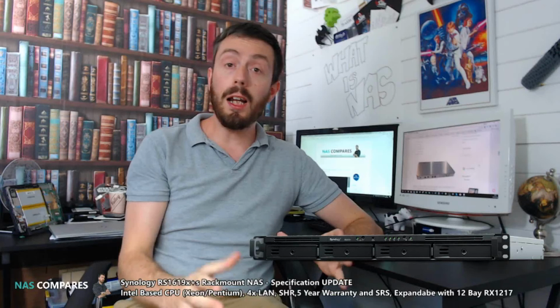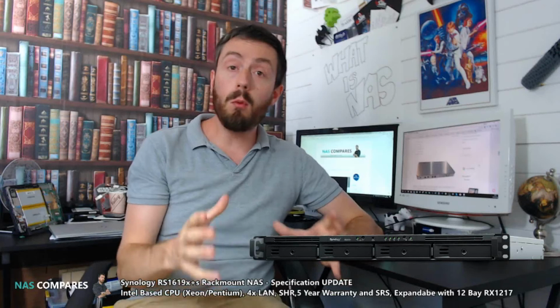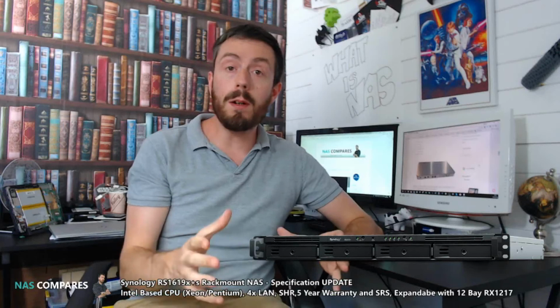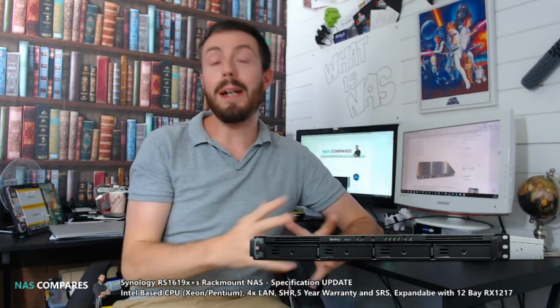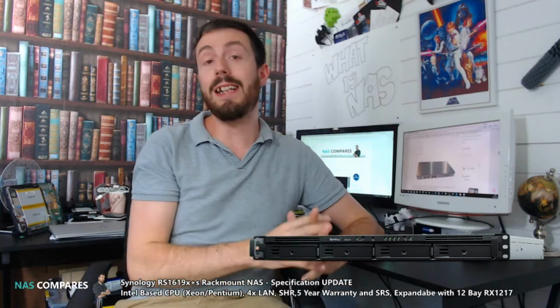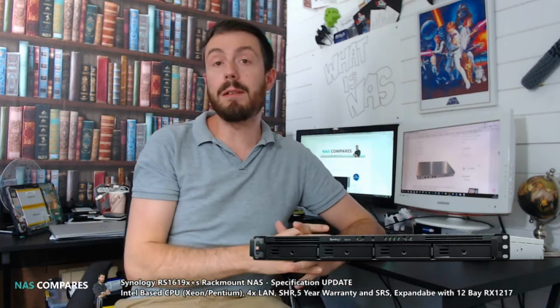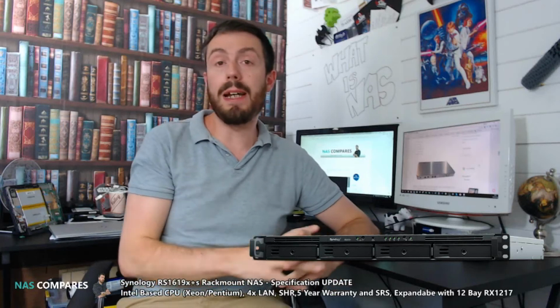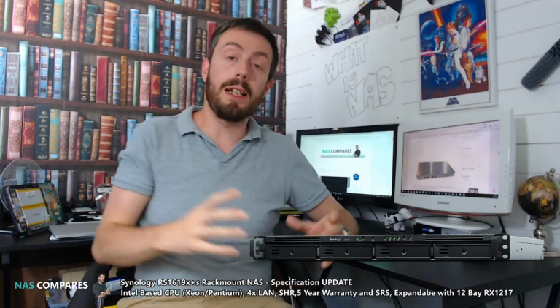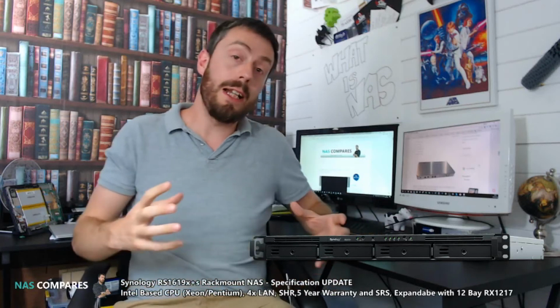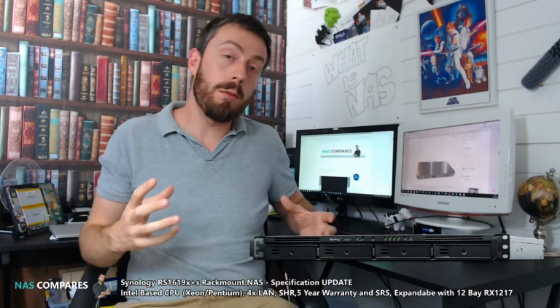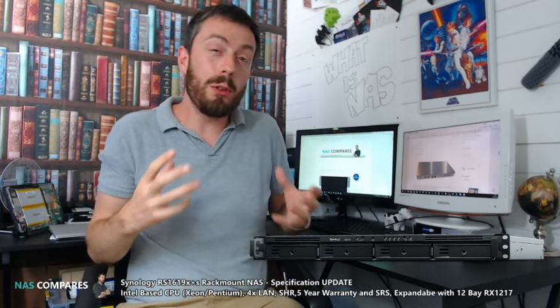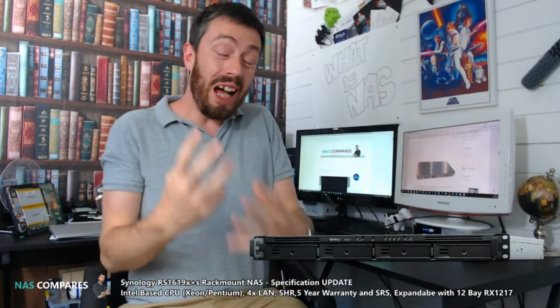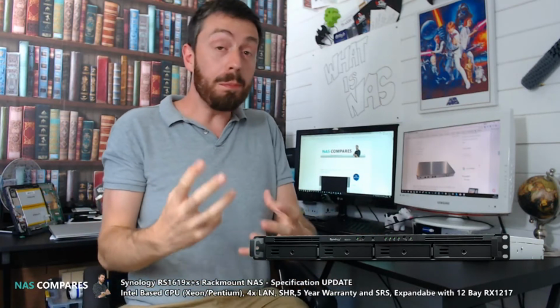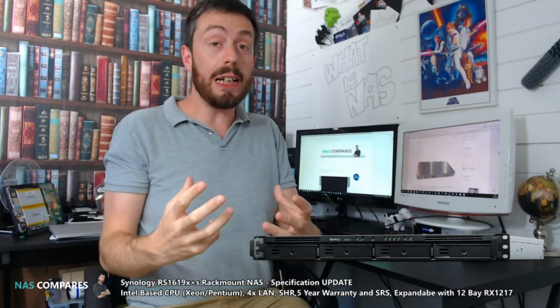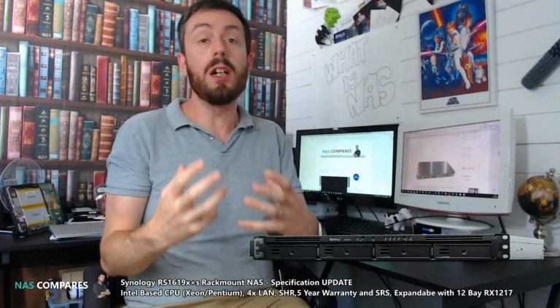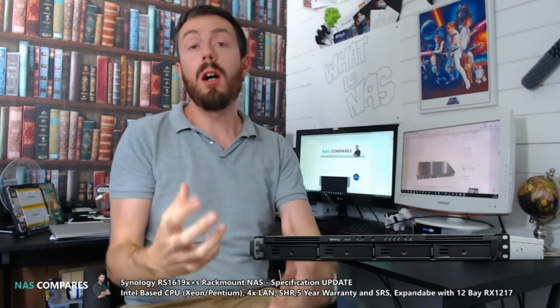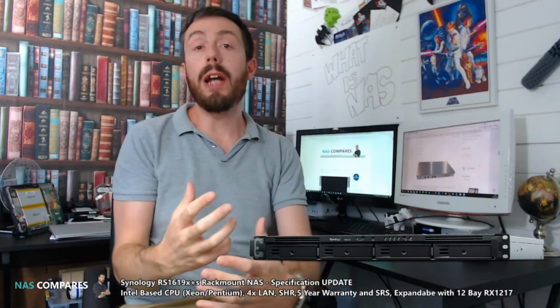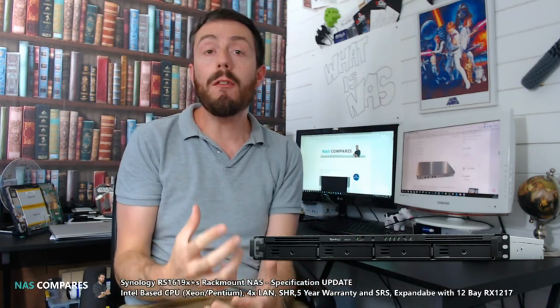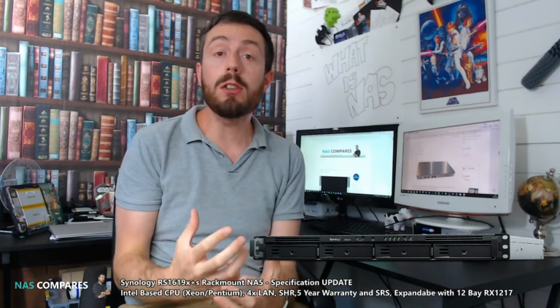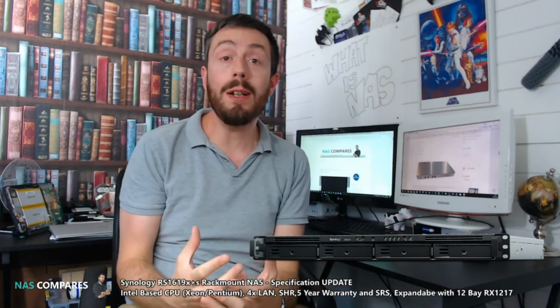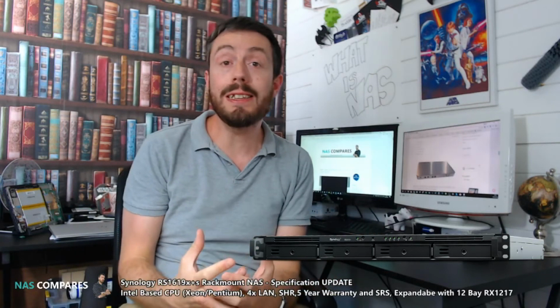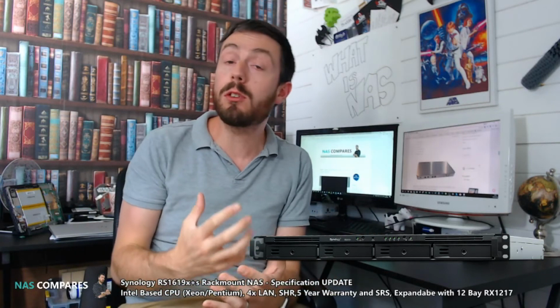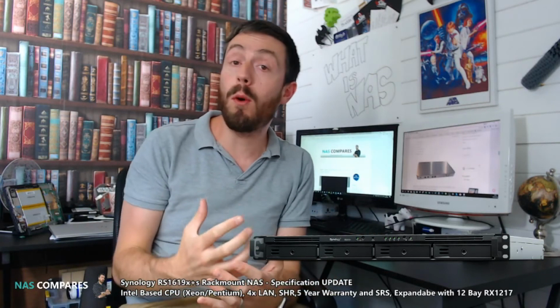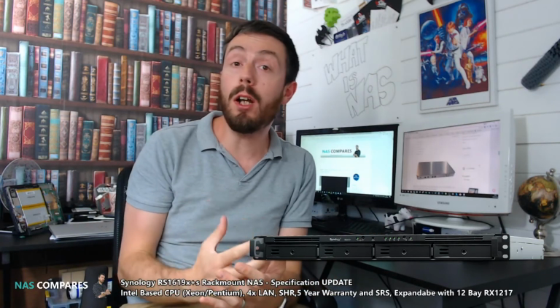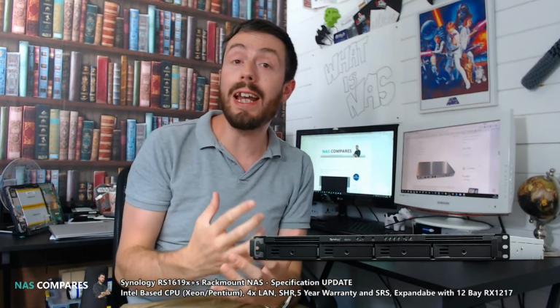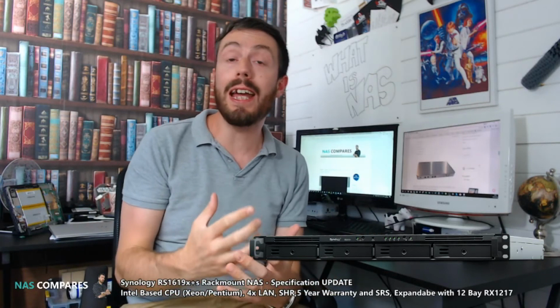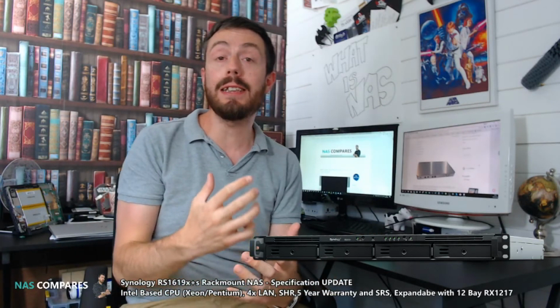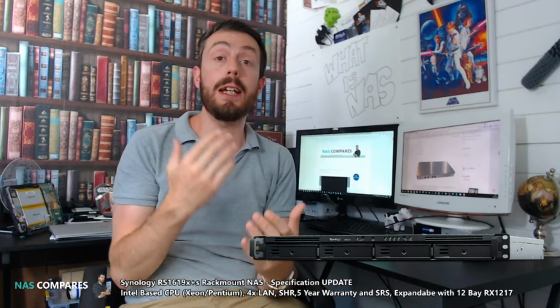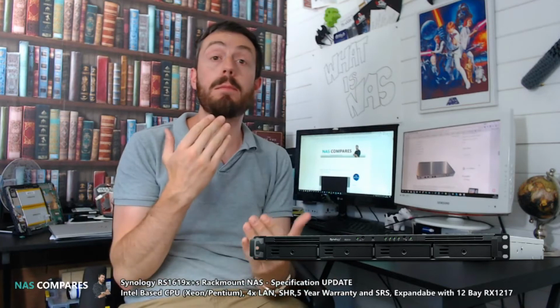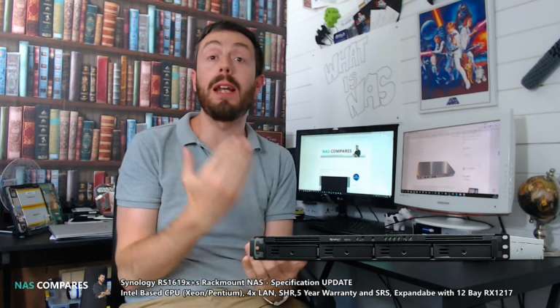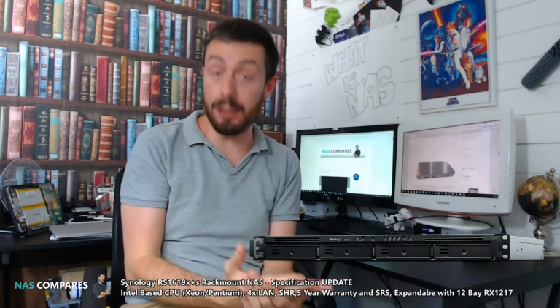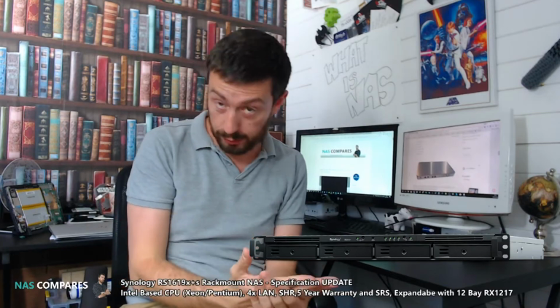Hello and welcome back to NAS Compares. Today I'm going to do an update on the RS1619XS Plus.